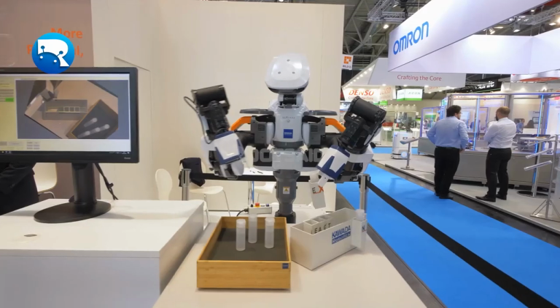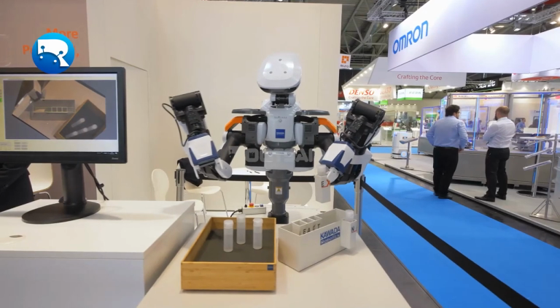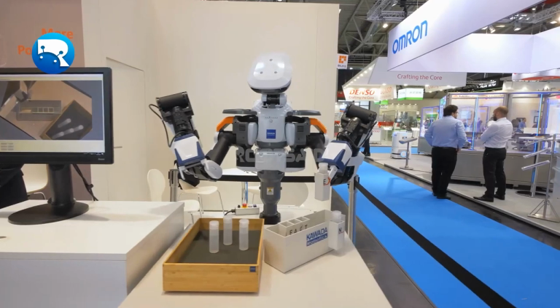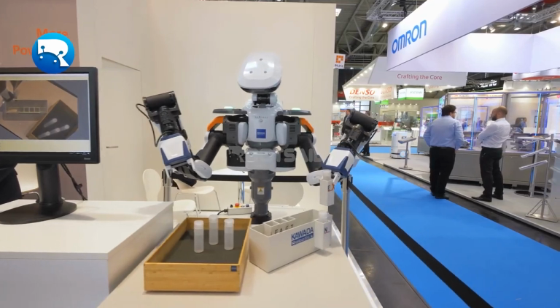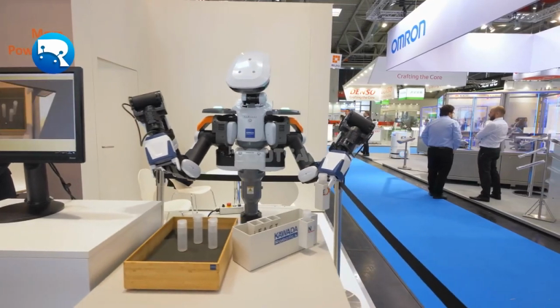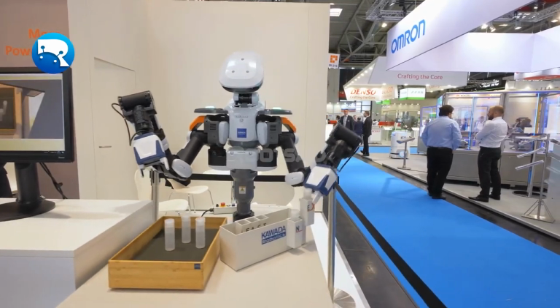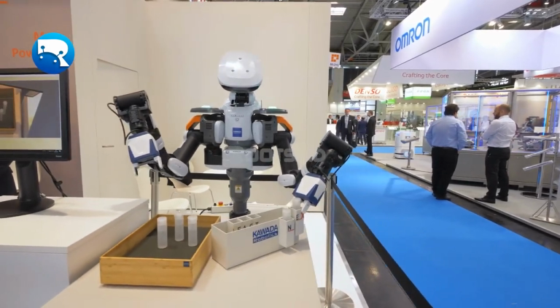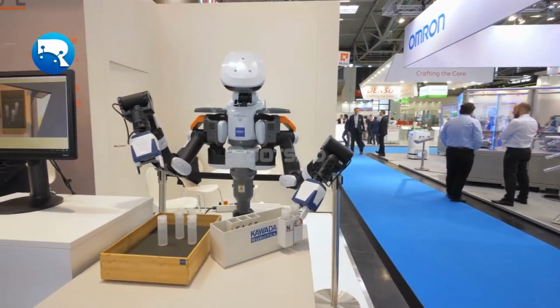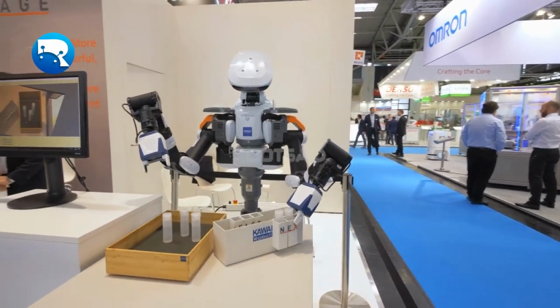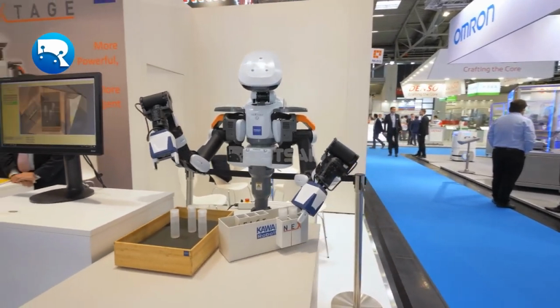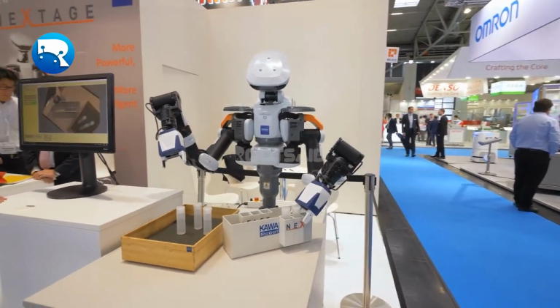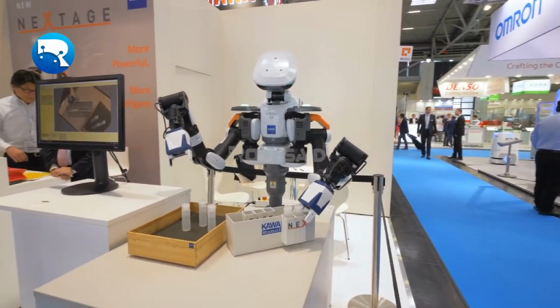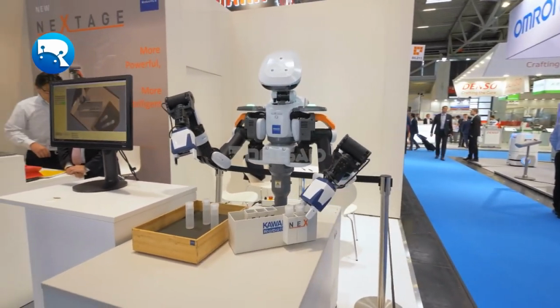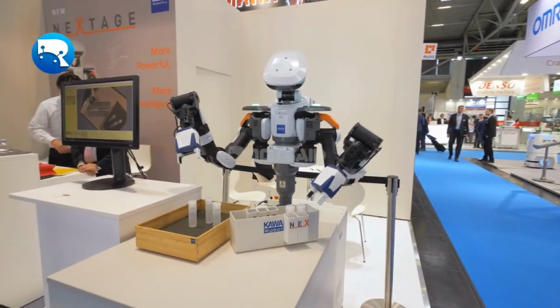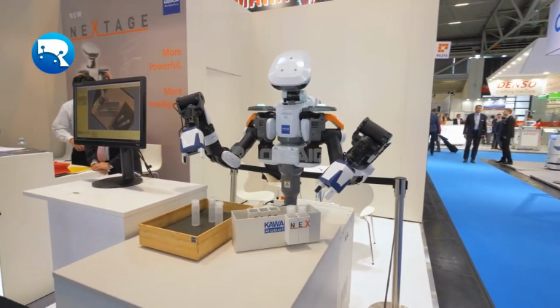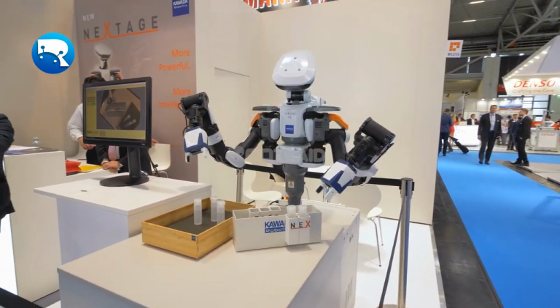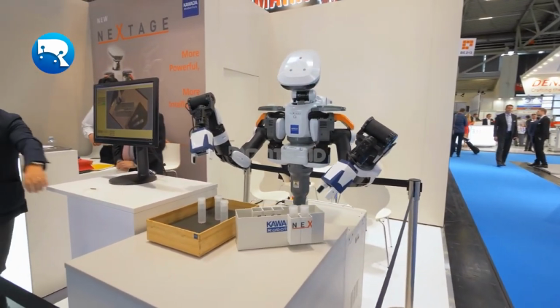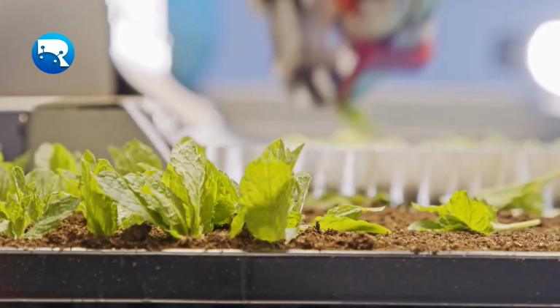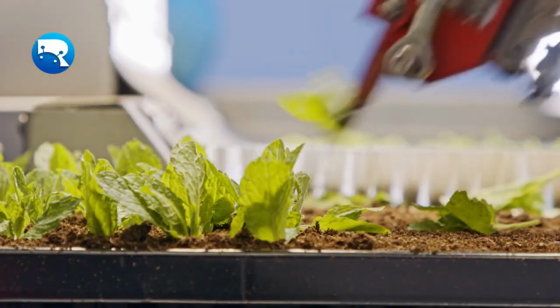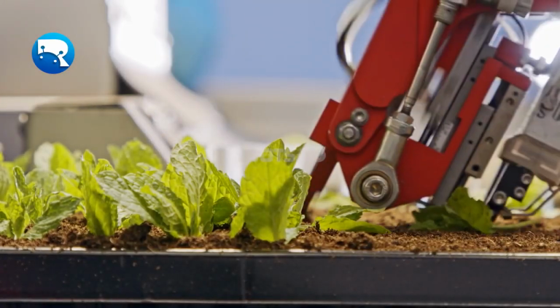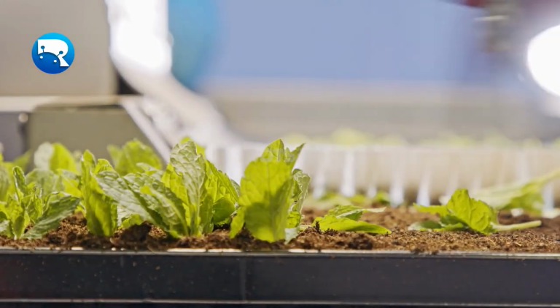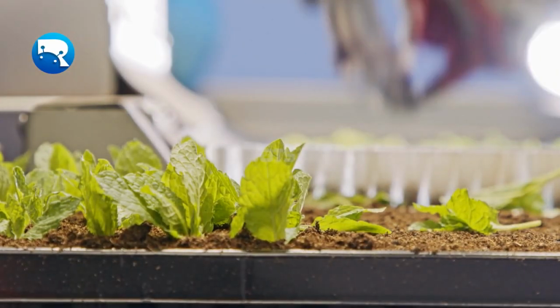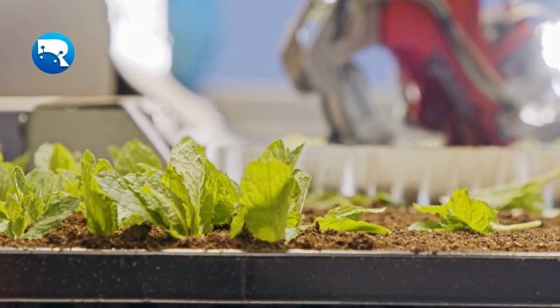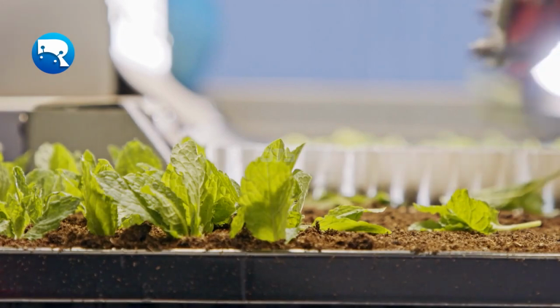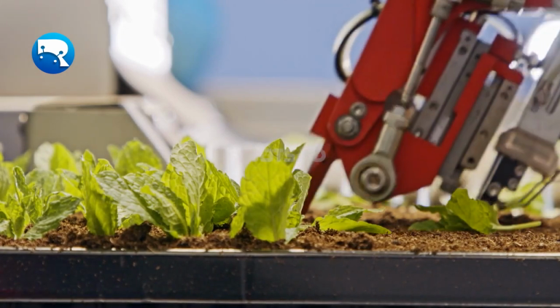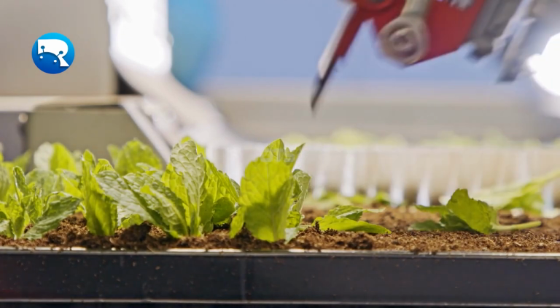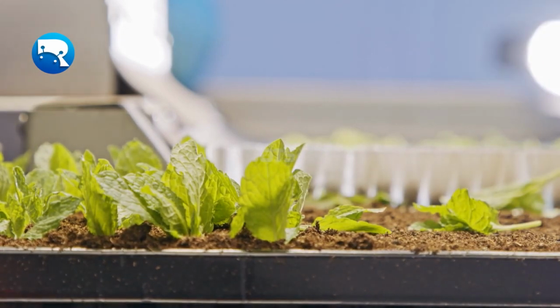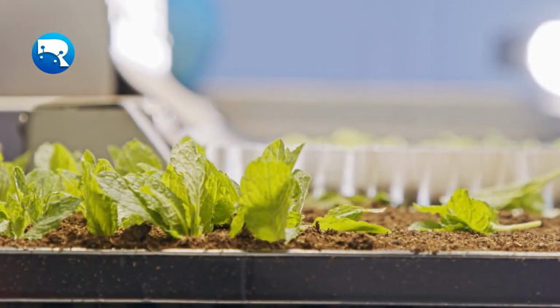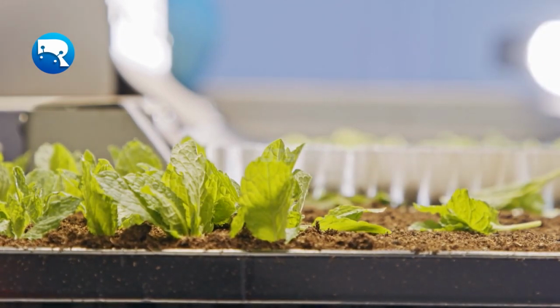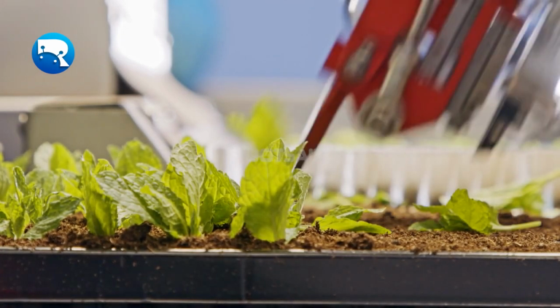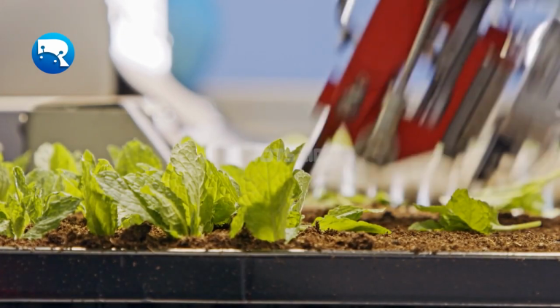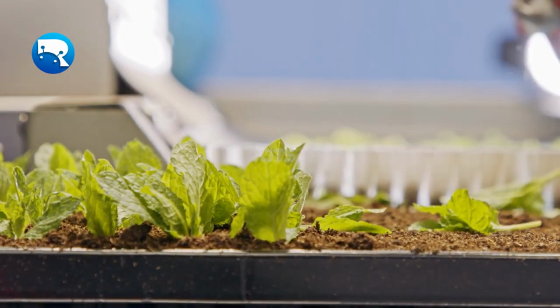Robots are automated machines that can perform a wide range of functions. They can be used for many applications, either simple or complex tasks.